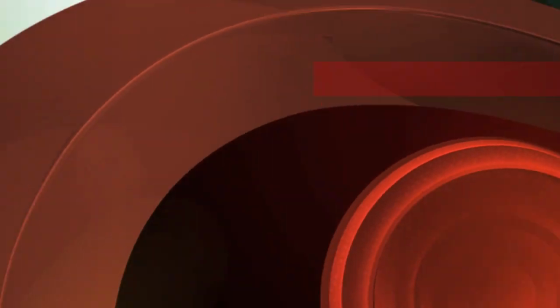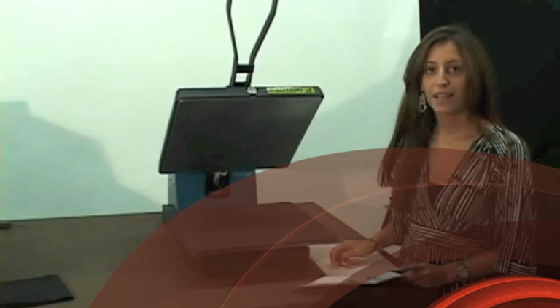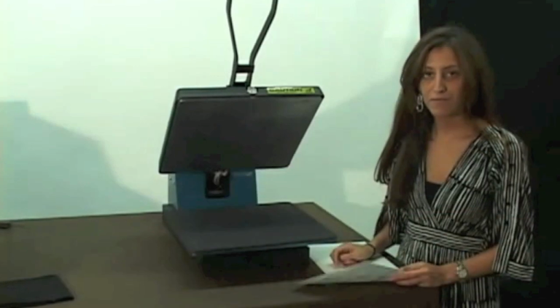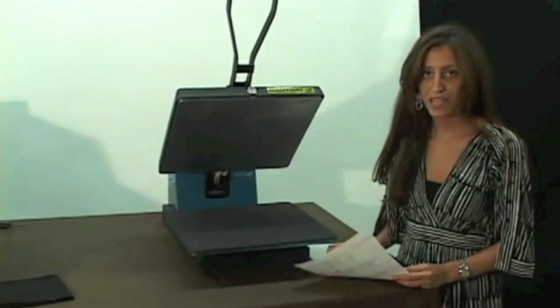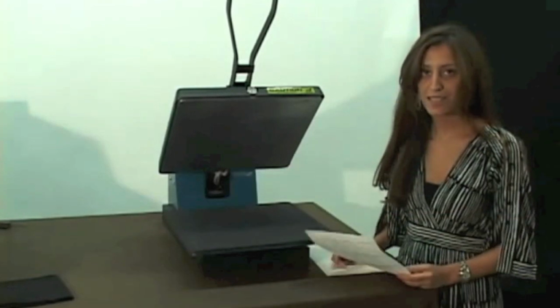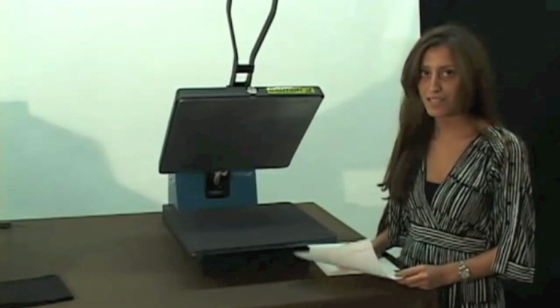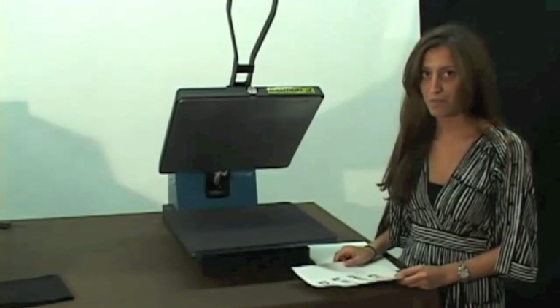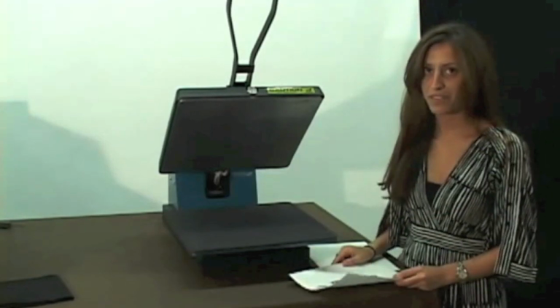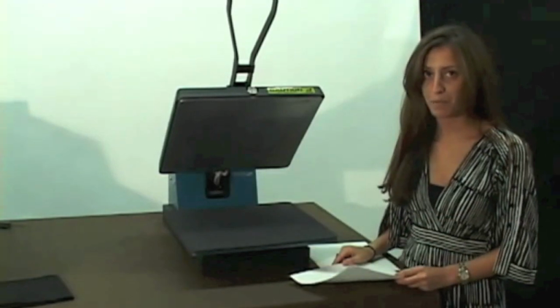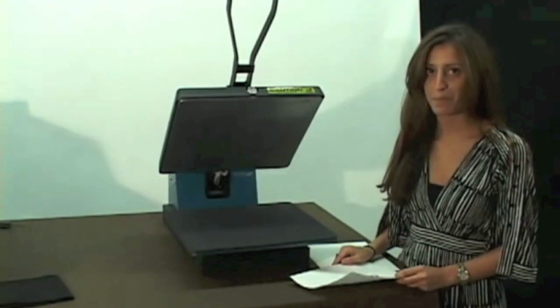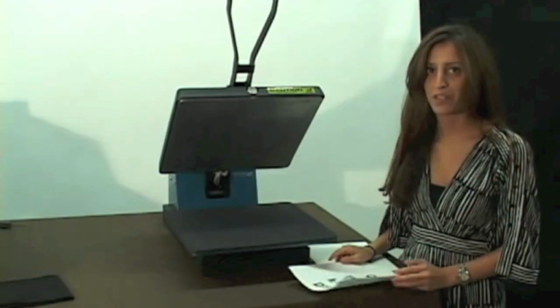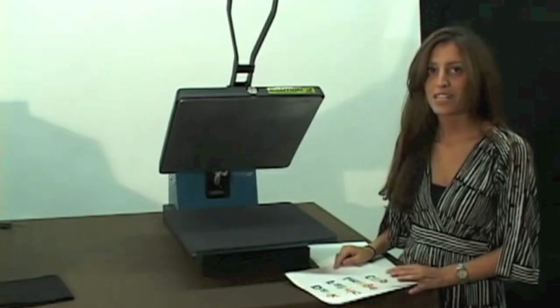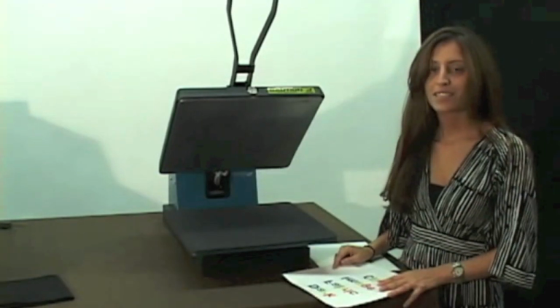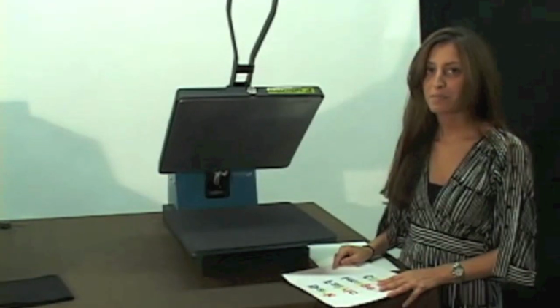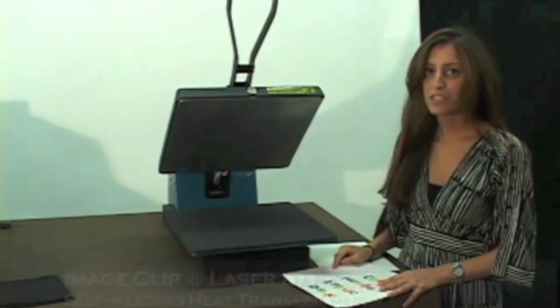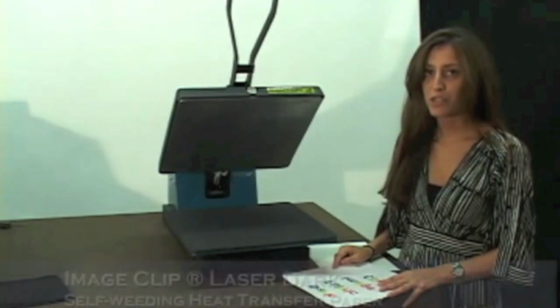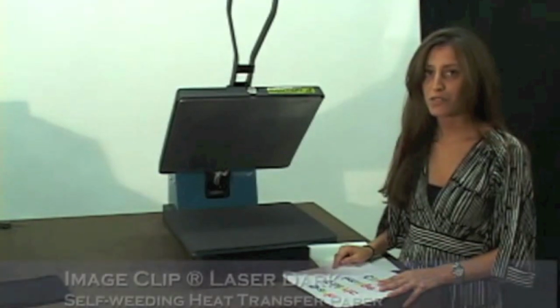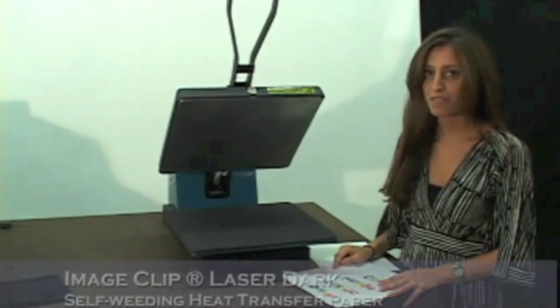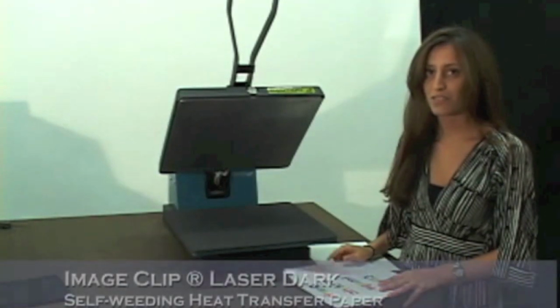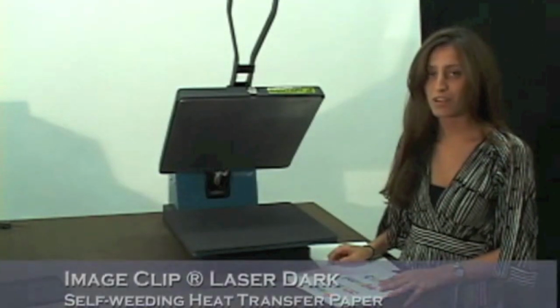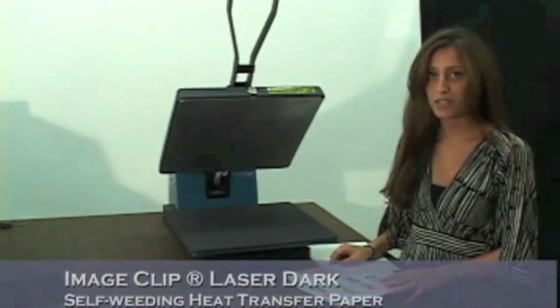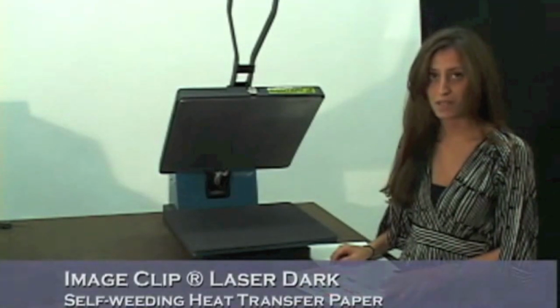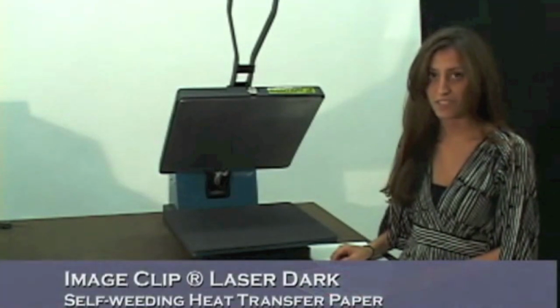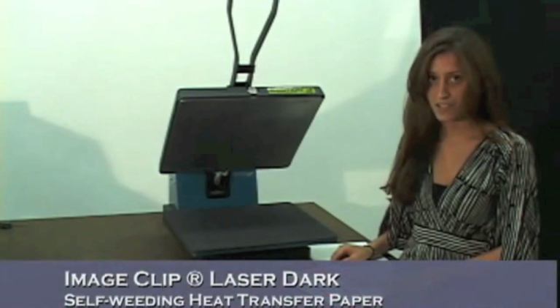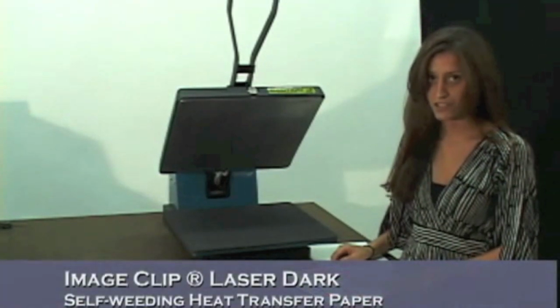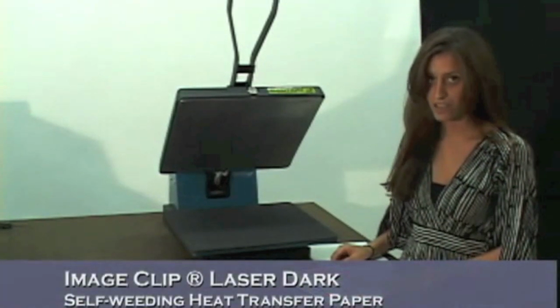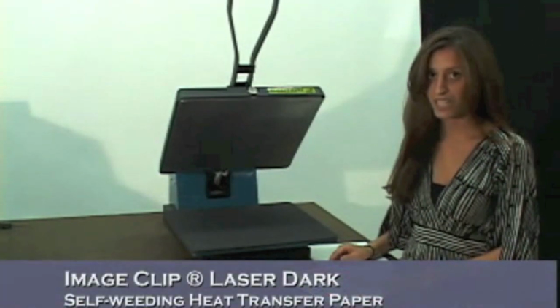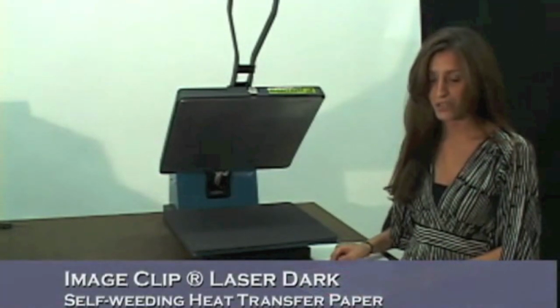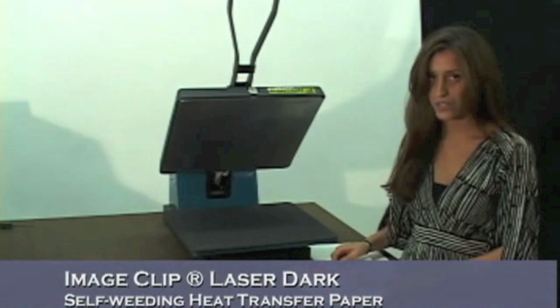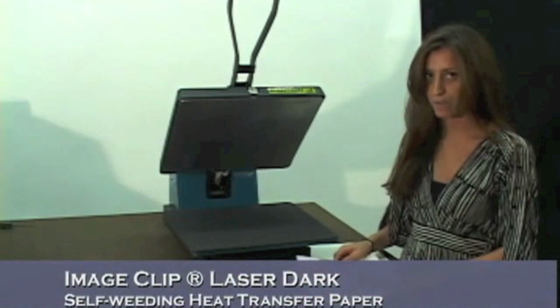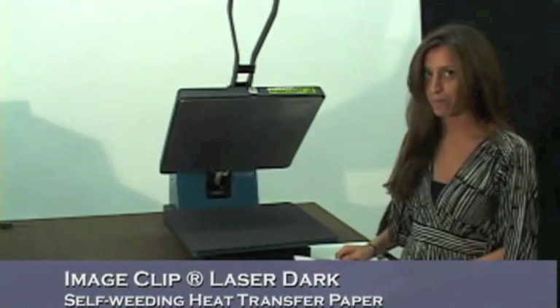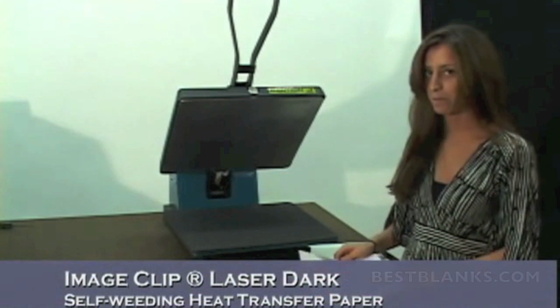Hi, I'm Vanessa and I'm with Nina Paper. Today I'm going to show you how to use our image clip for laser dark heat transfer paper.